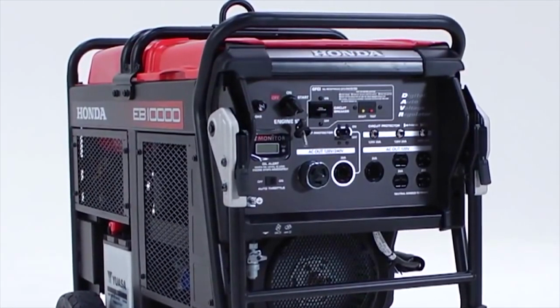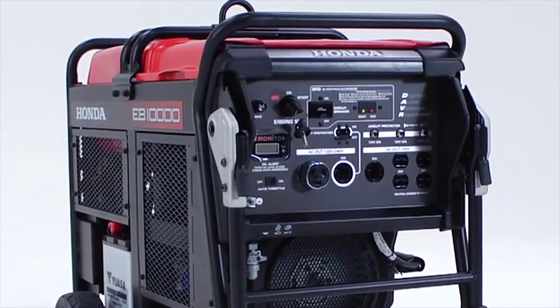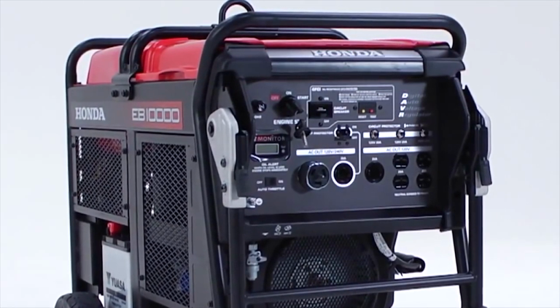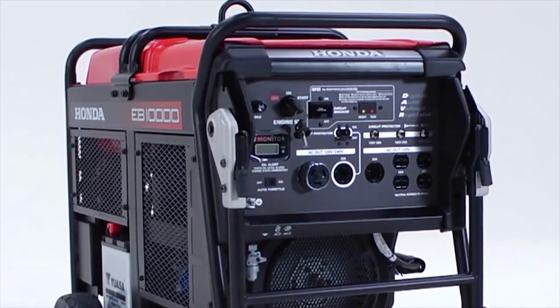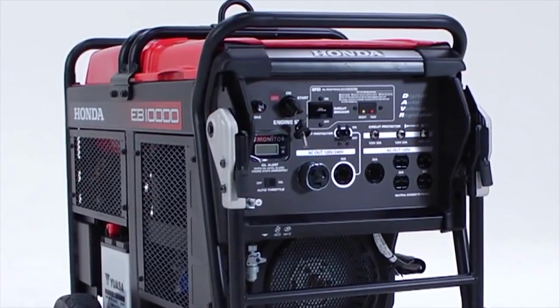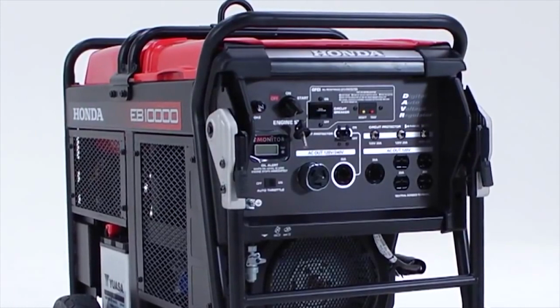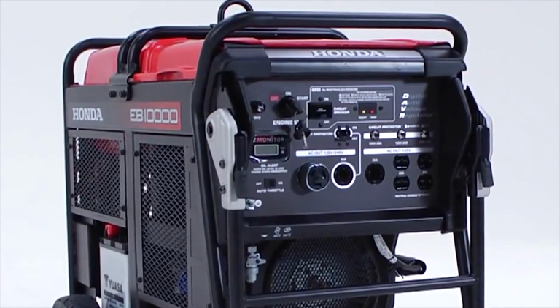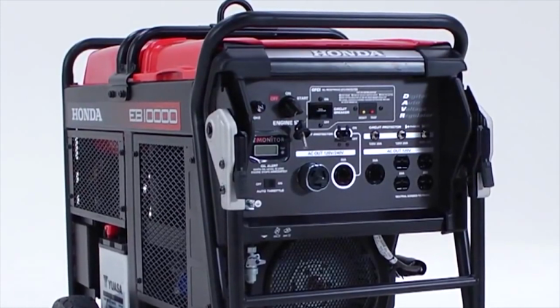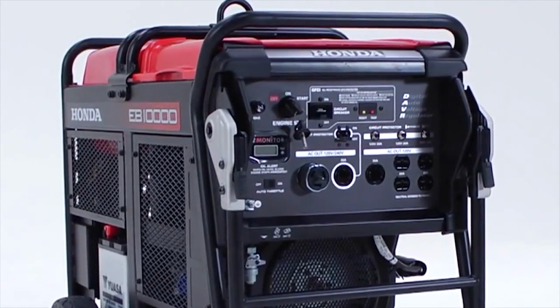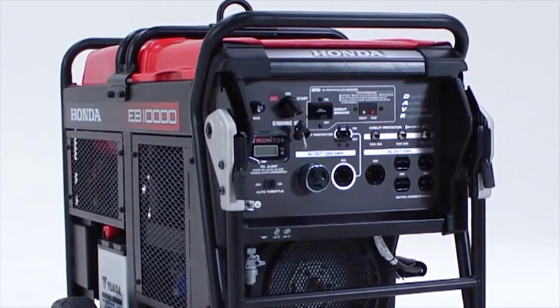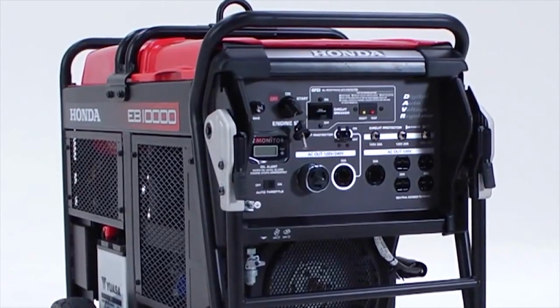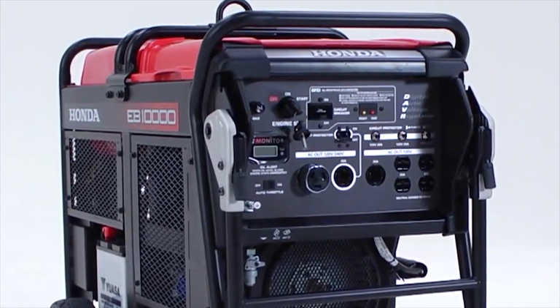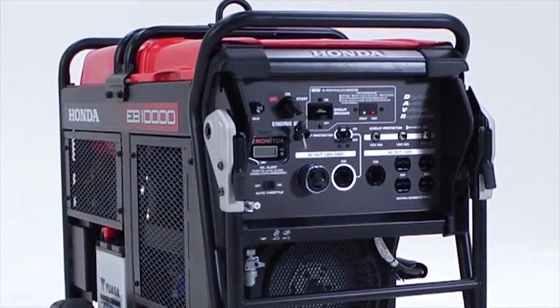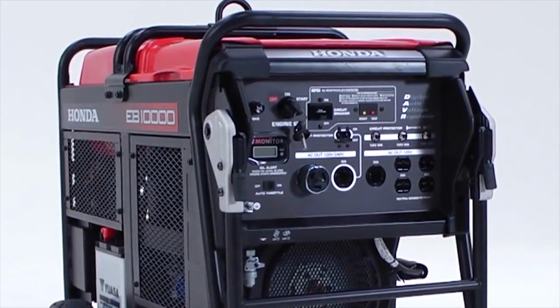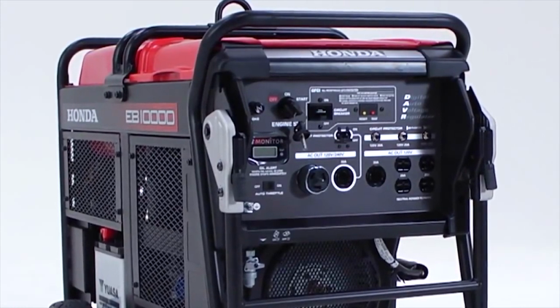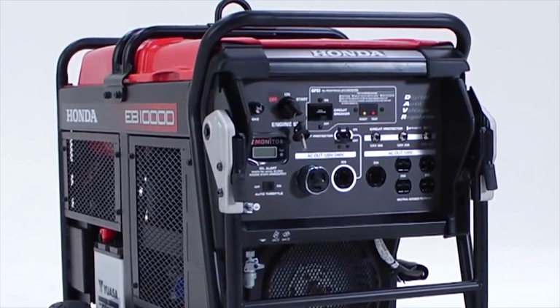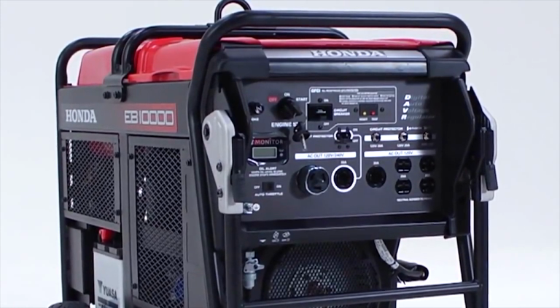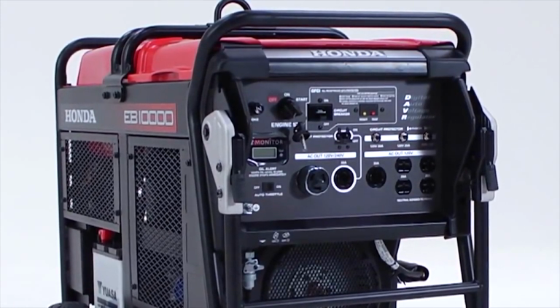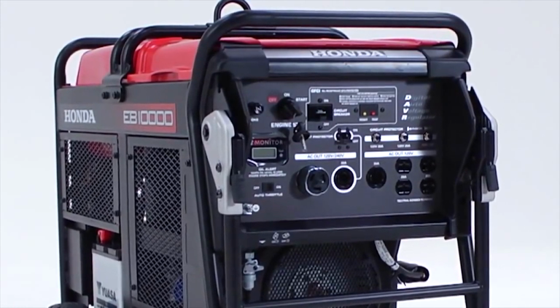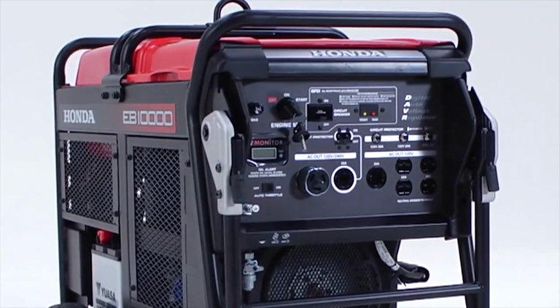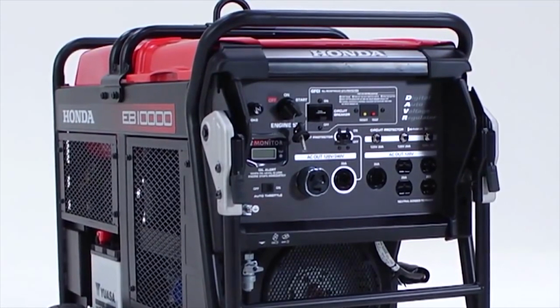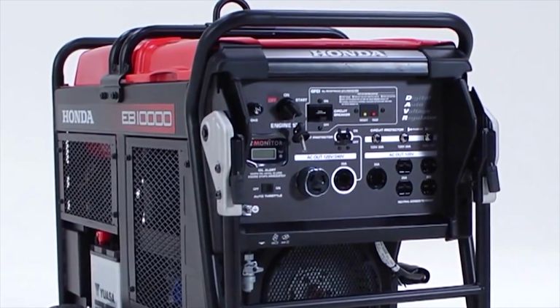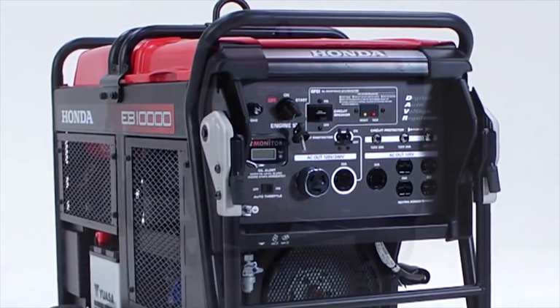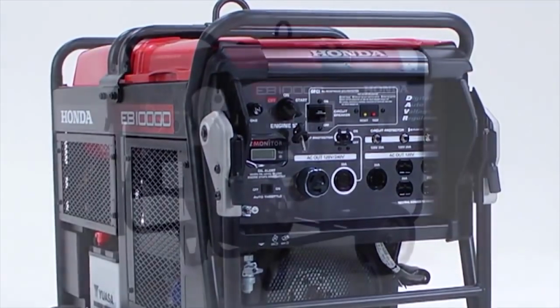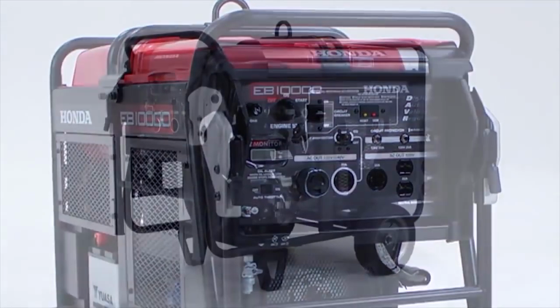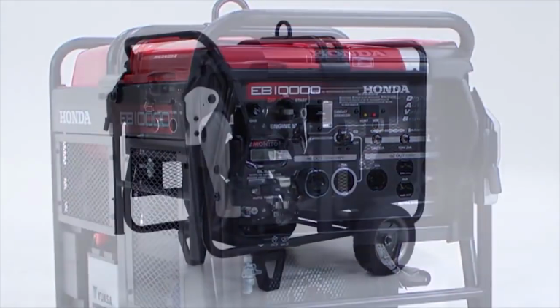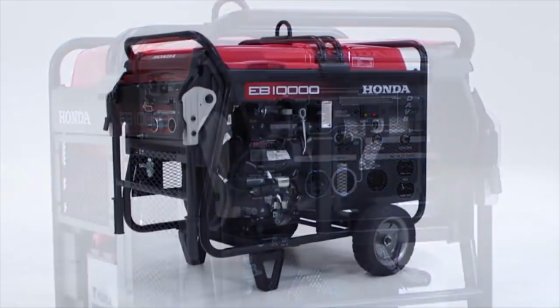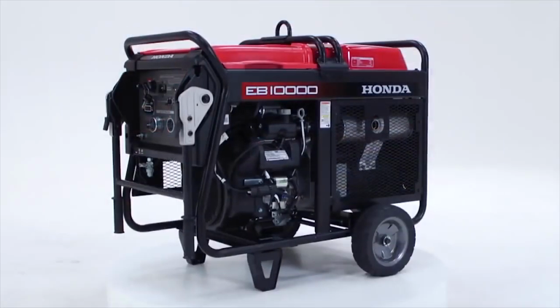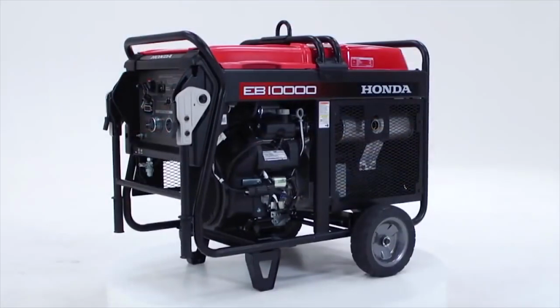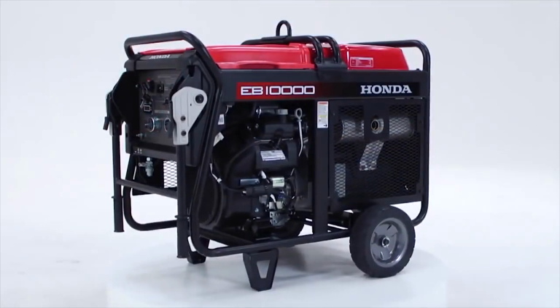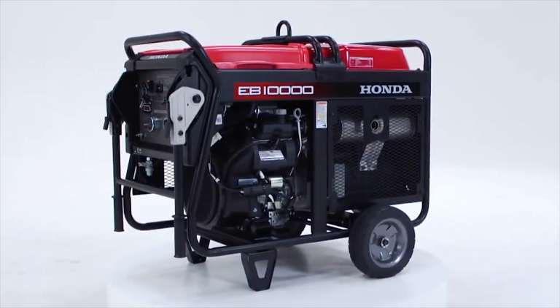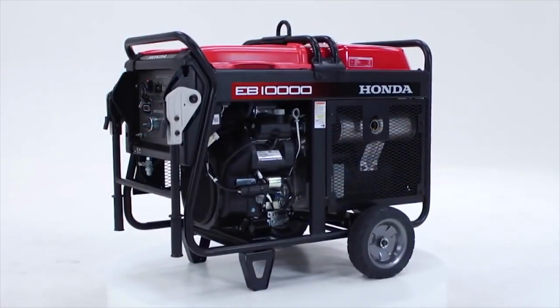The EB10000 uses a digital automatic voltage regulation system to ensure stable on-site power for tools and other equipment.